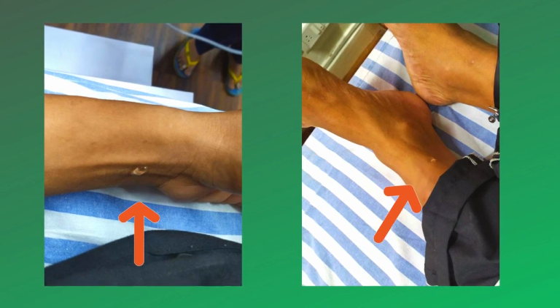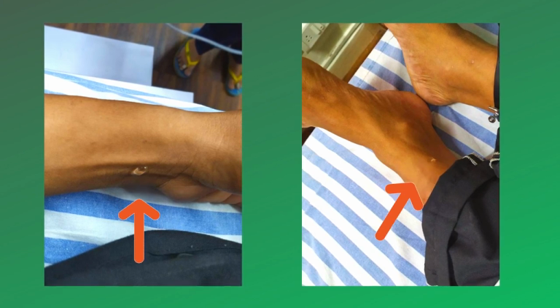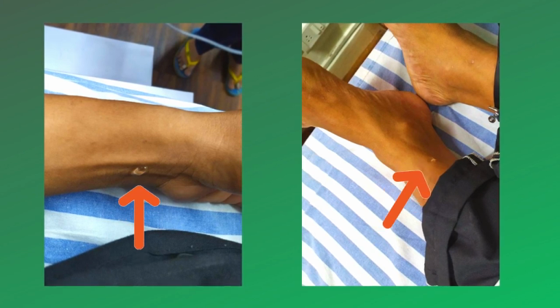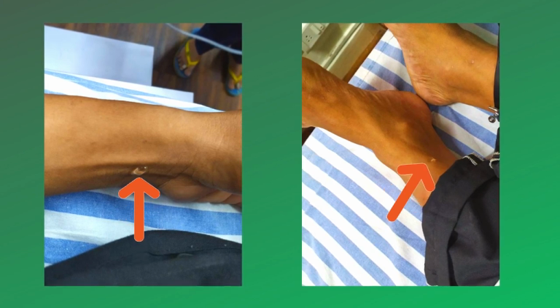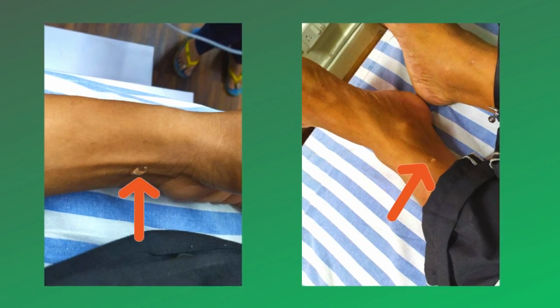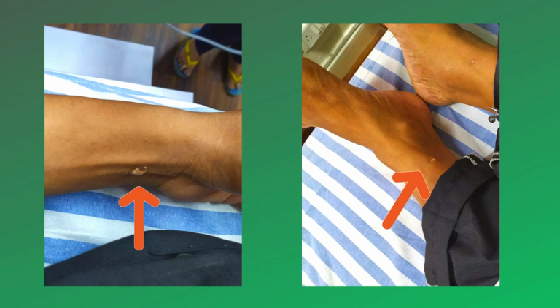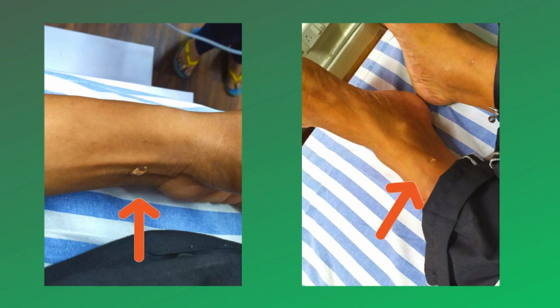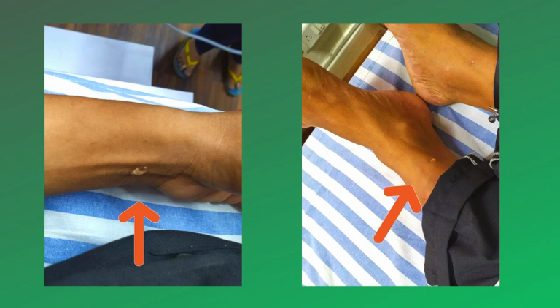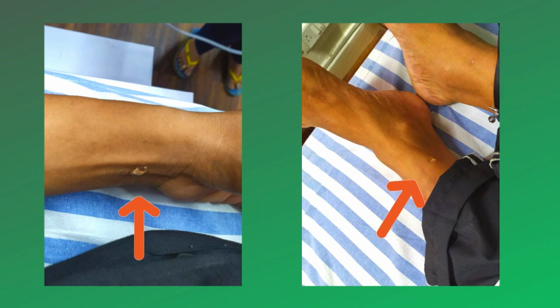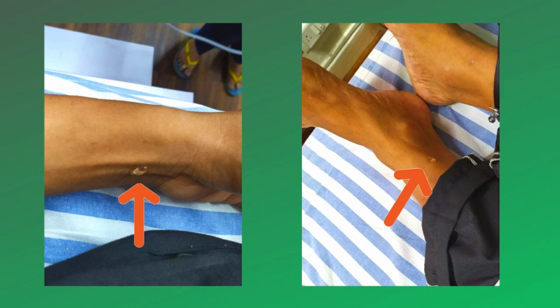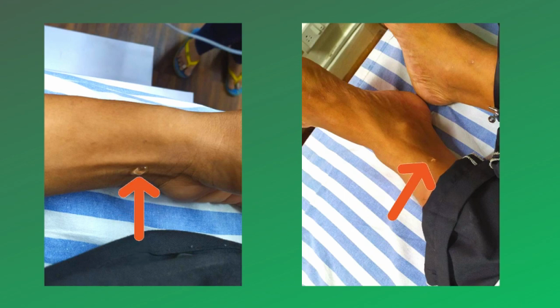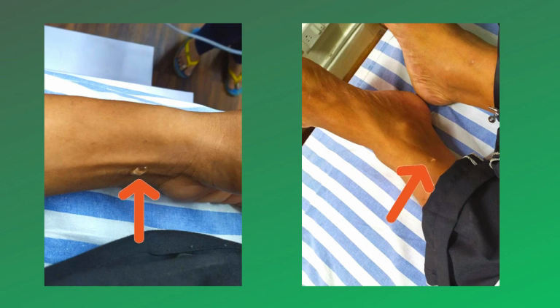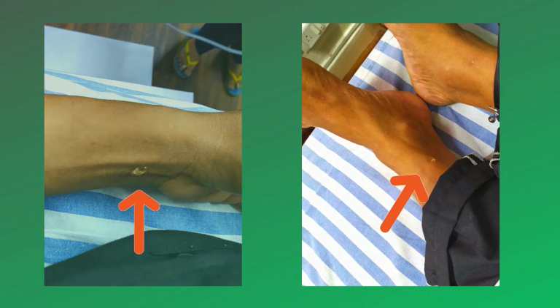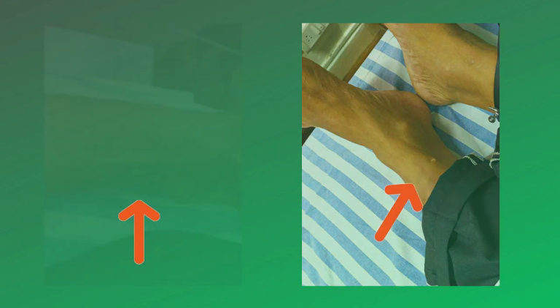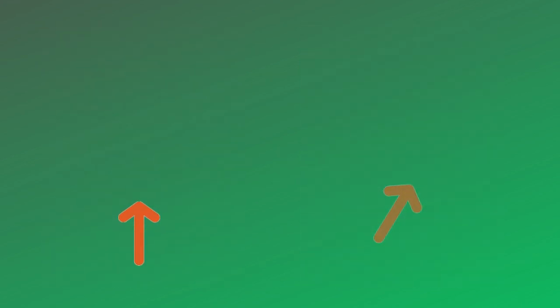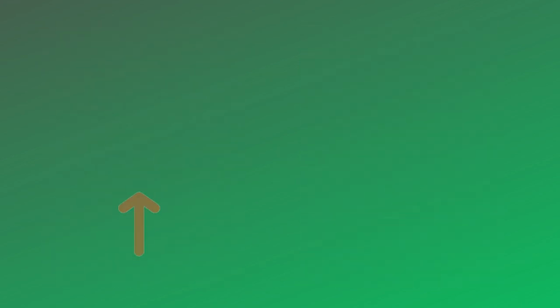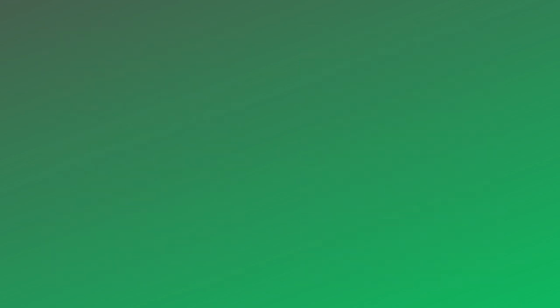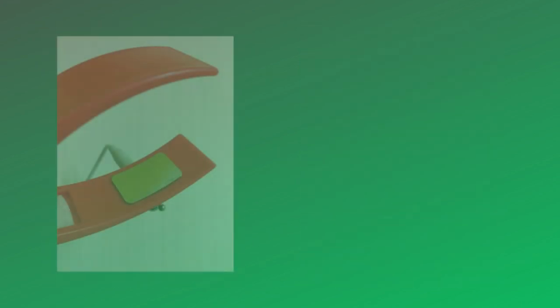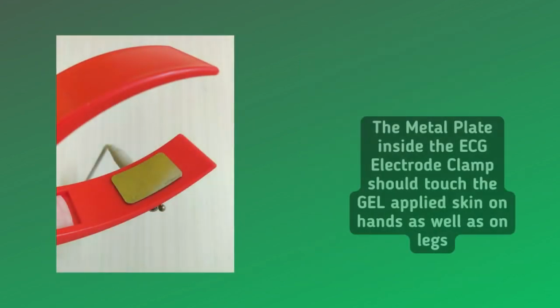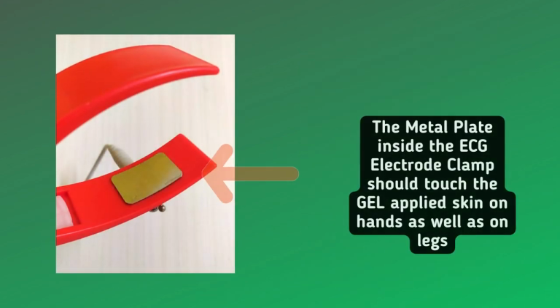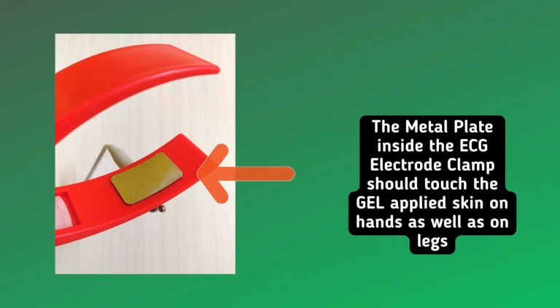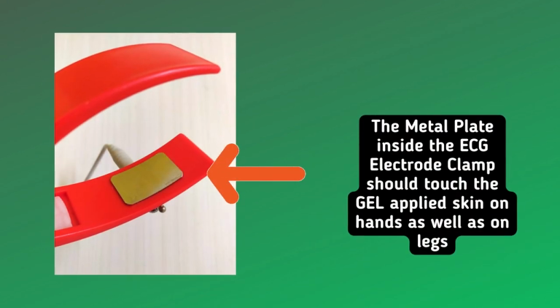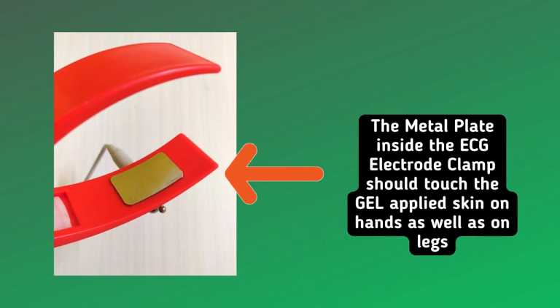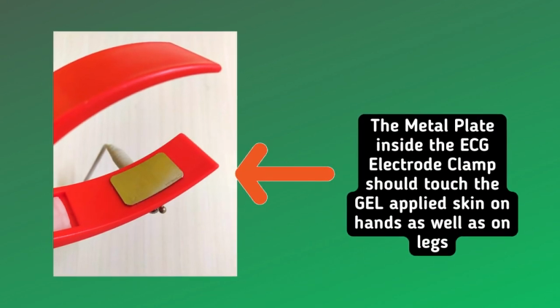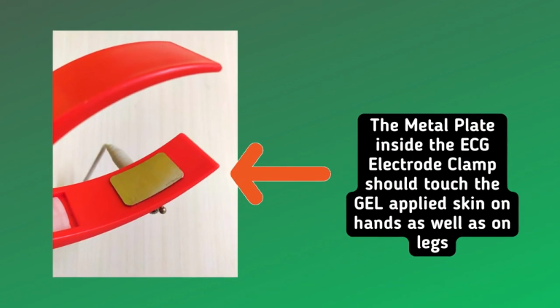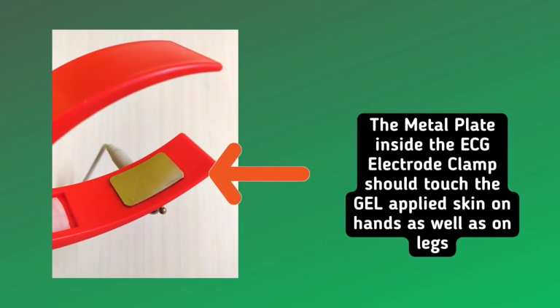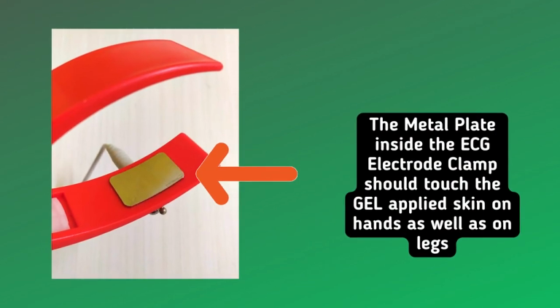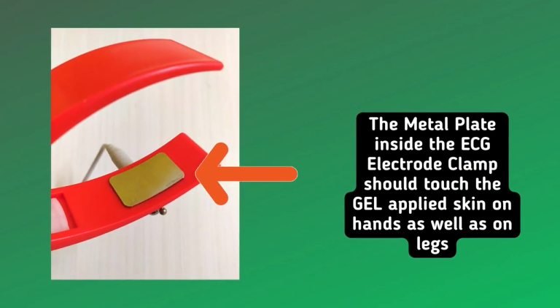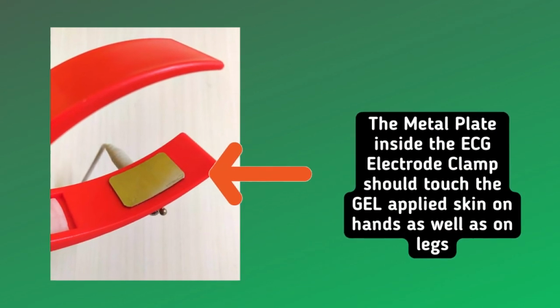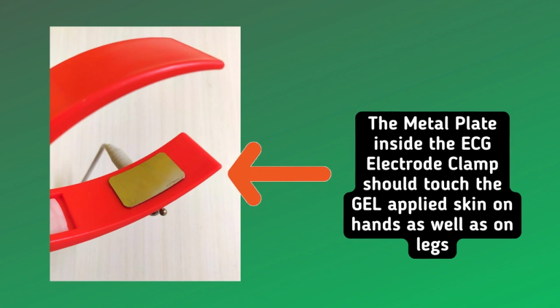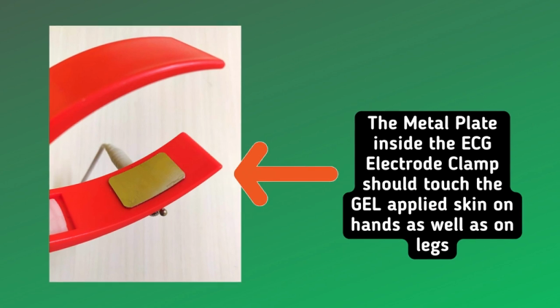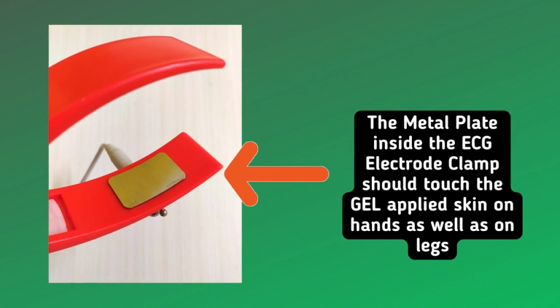The metal plate inside the ECG electrode clamp should touch the gel-applied skin on both hands as well as on legs.